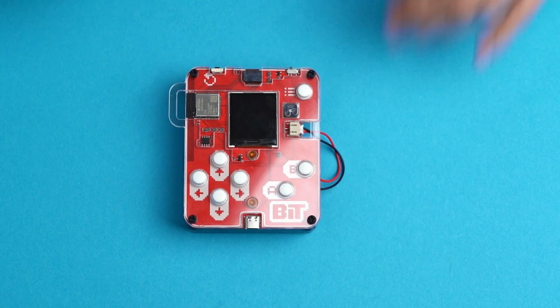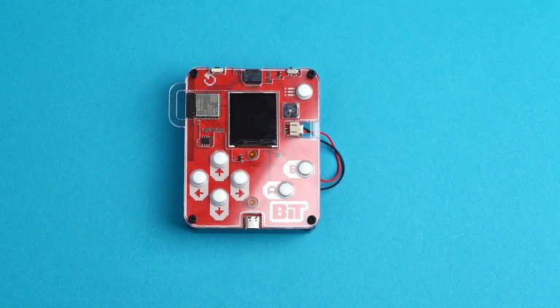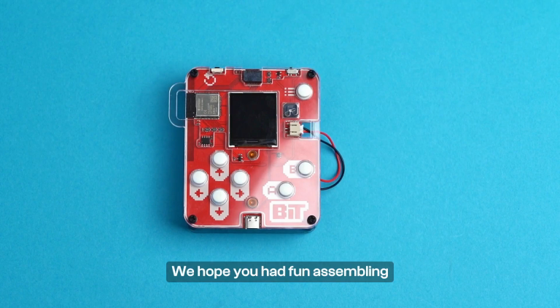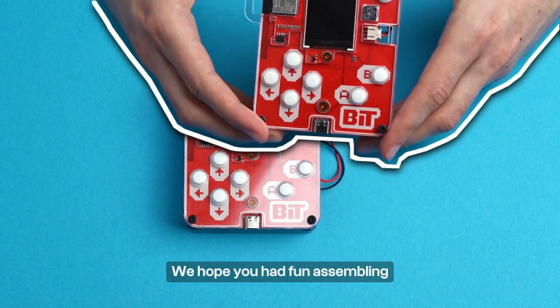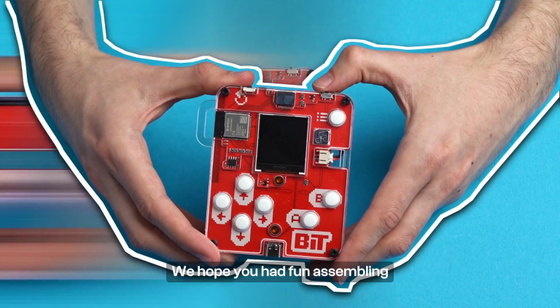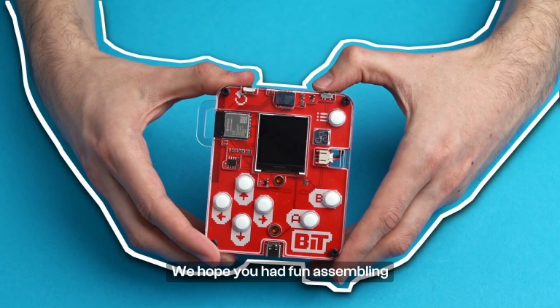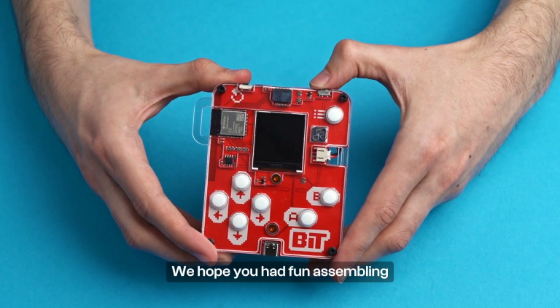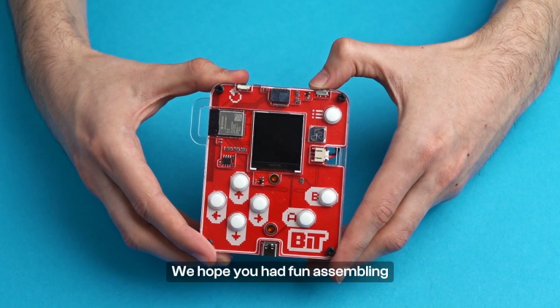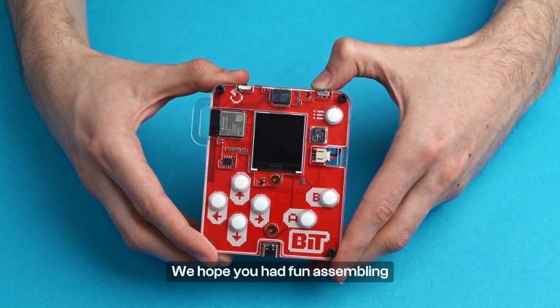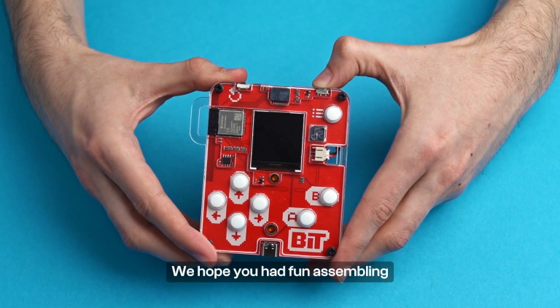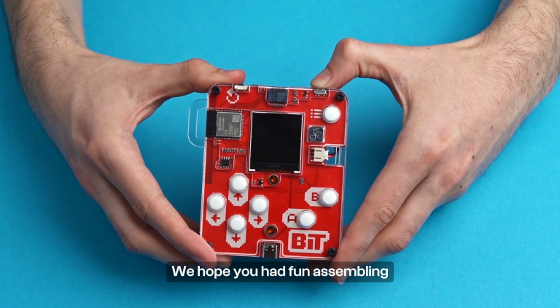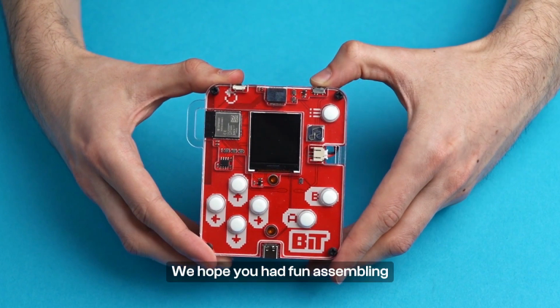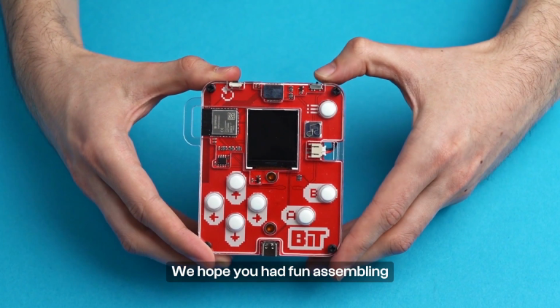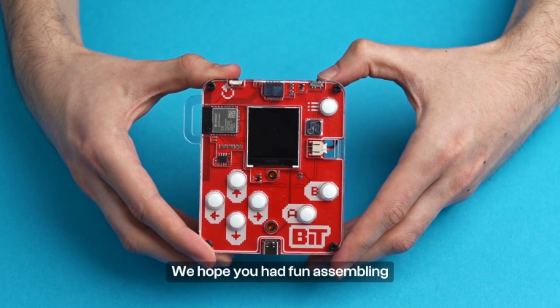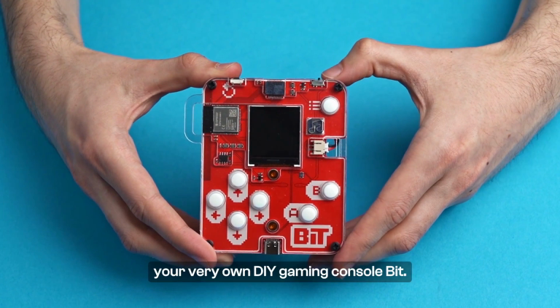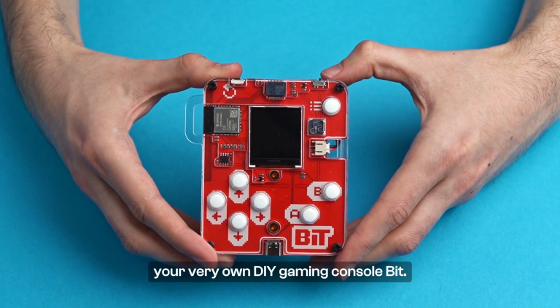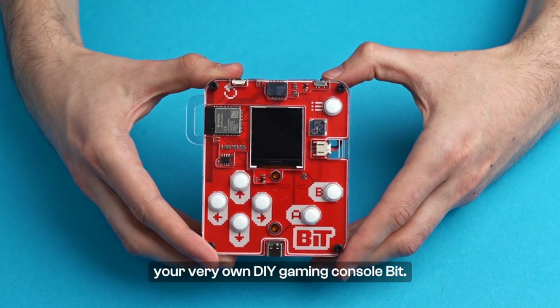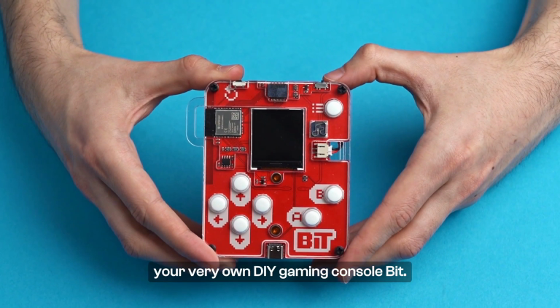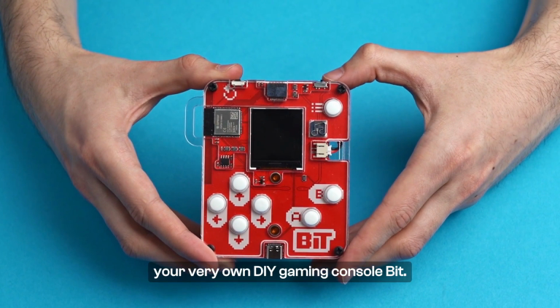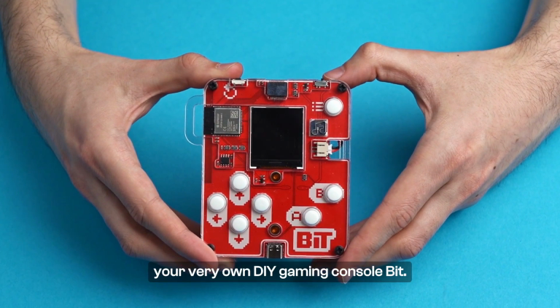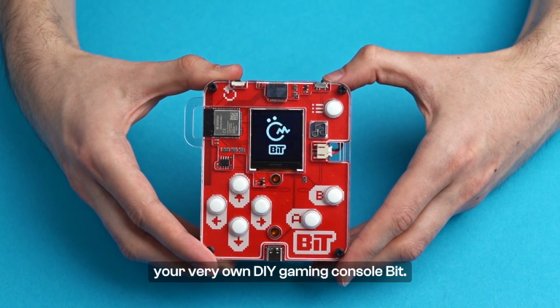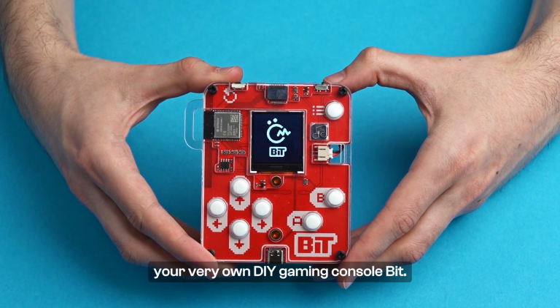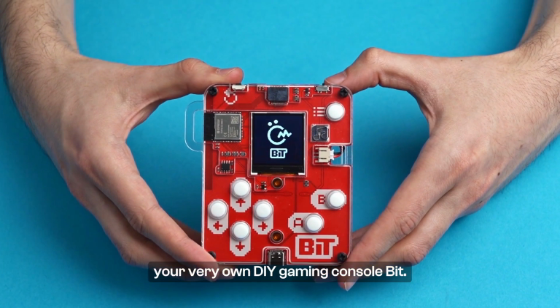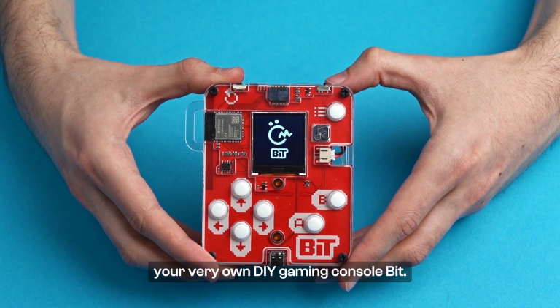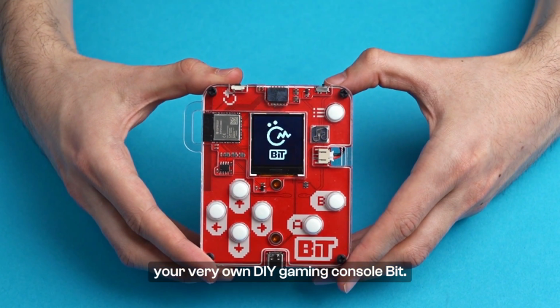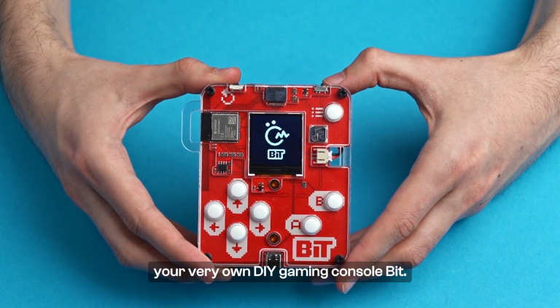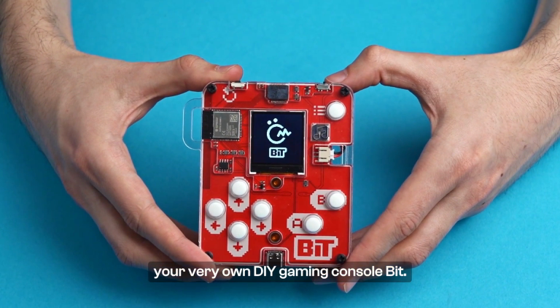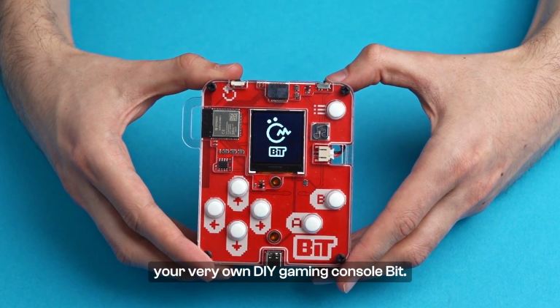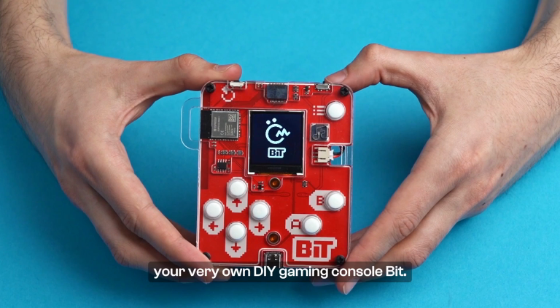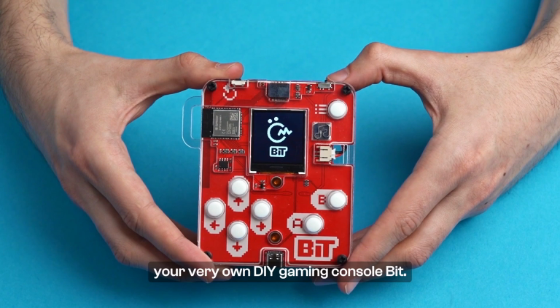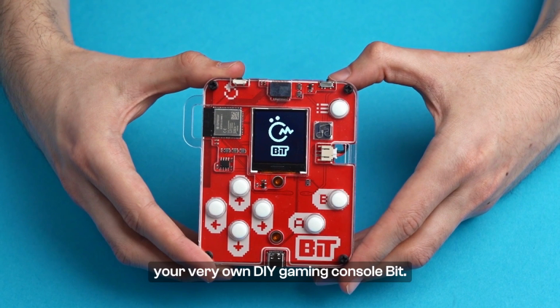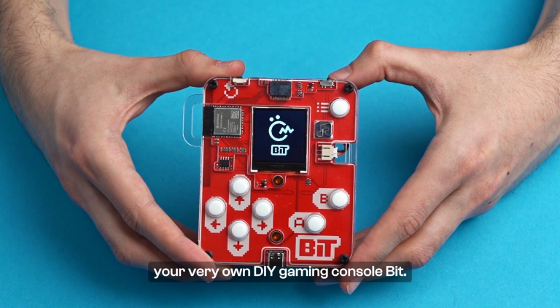We hope you had fun assembling your very own DIY gaming console, BIT!